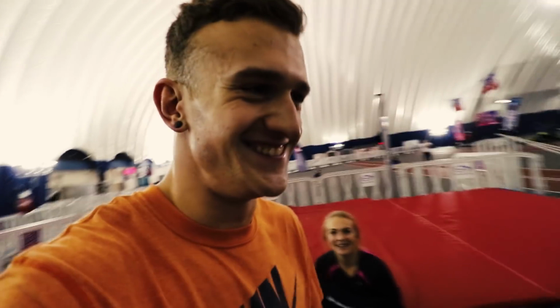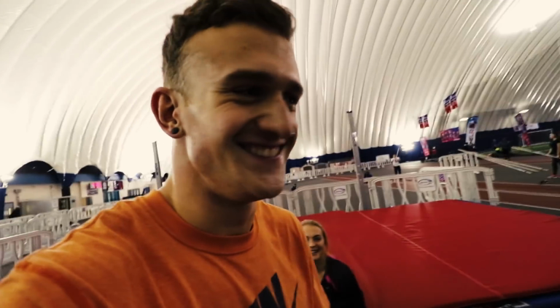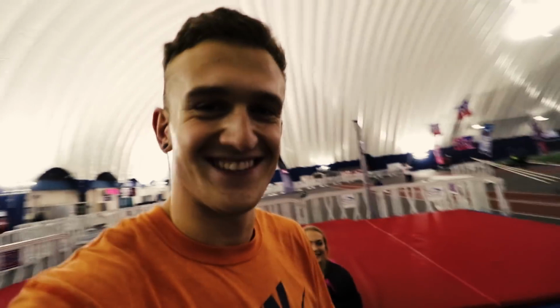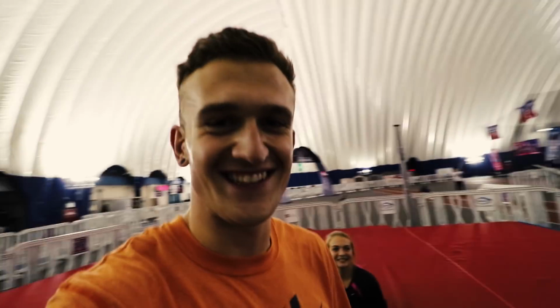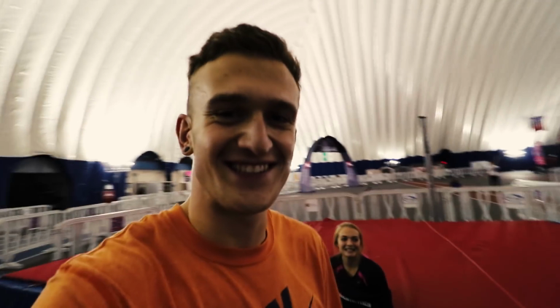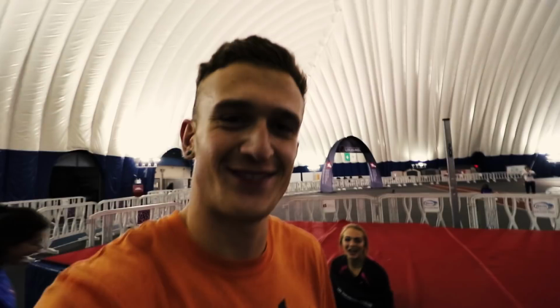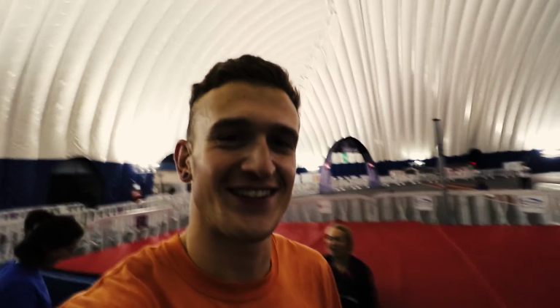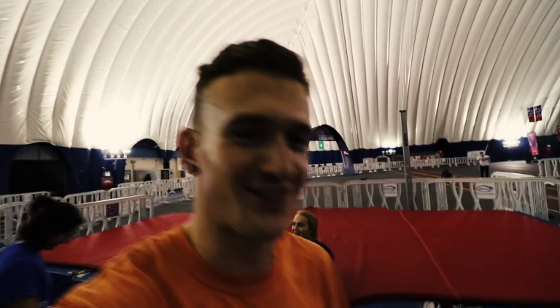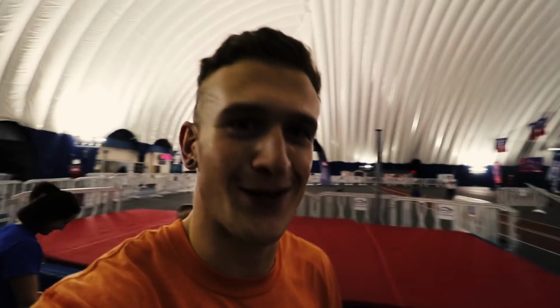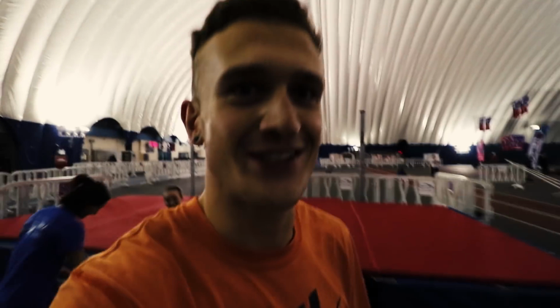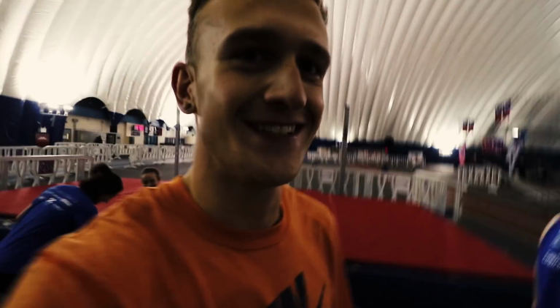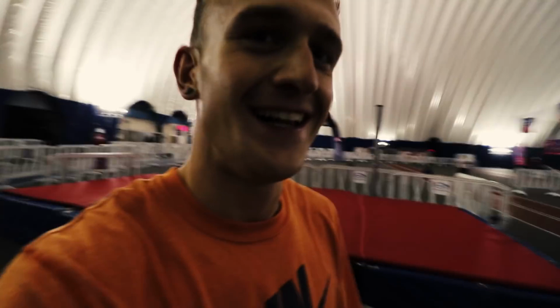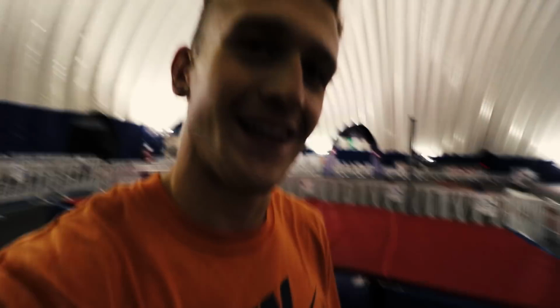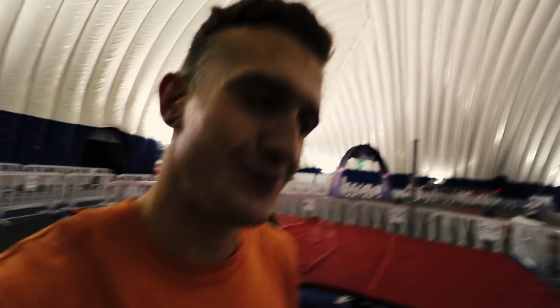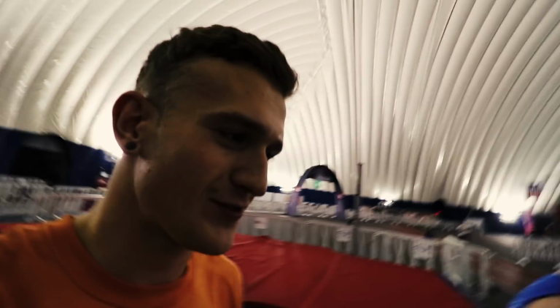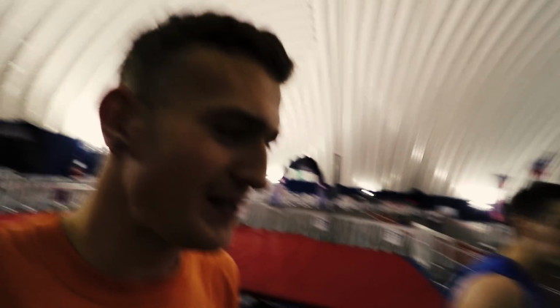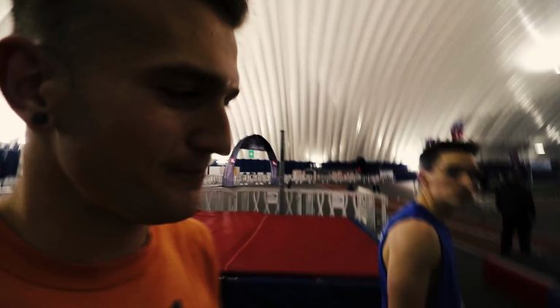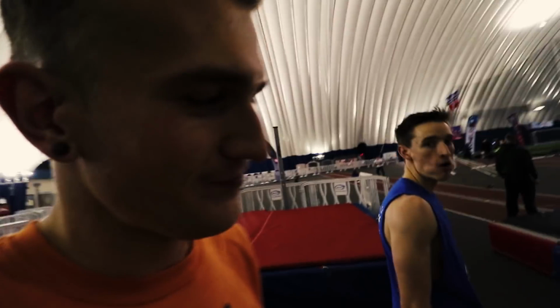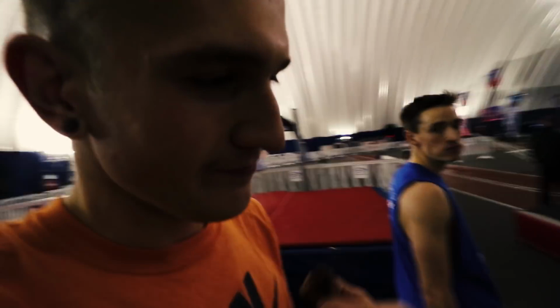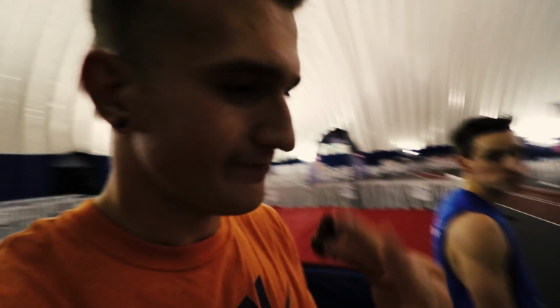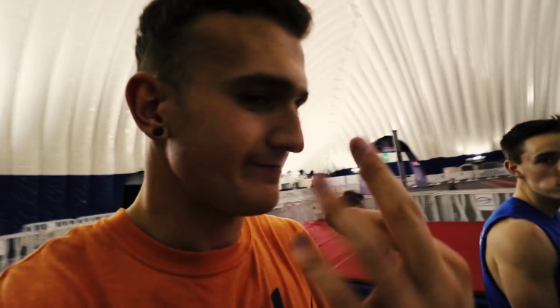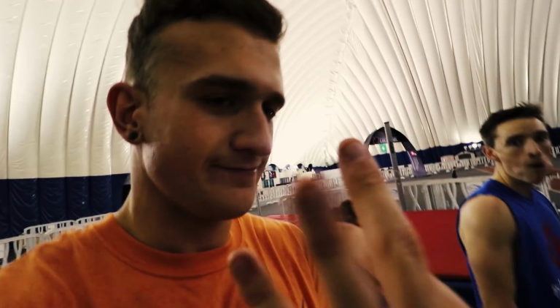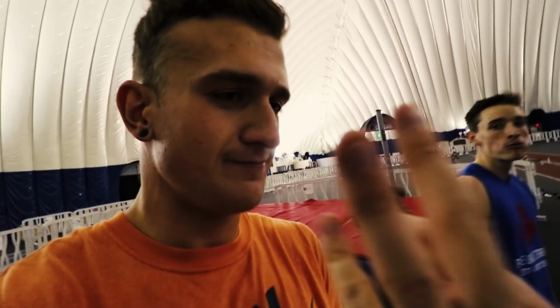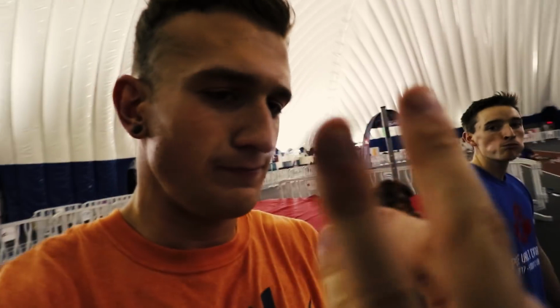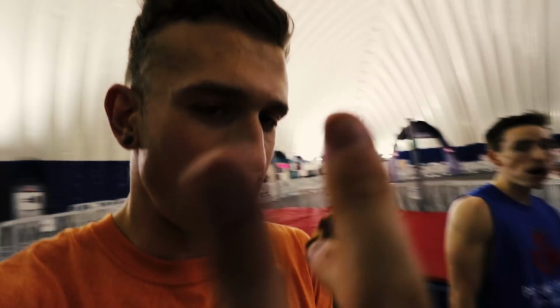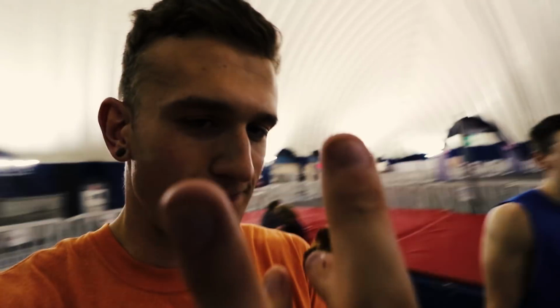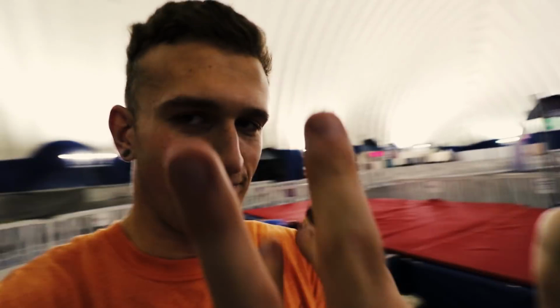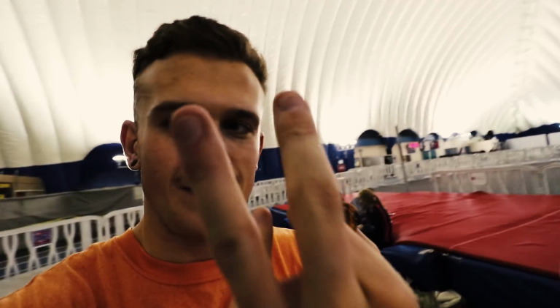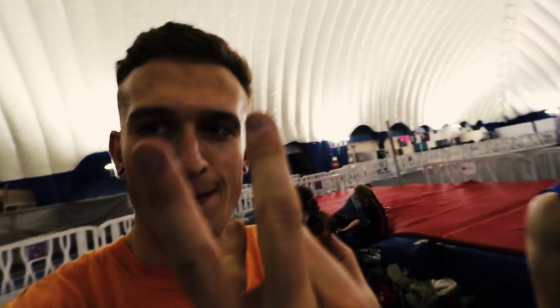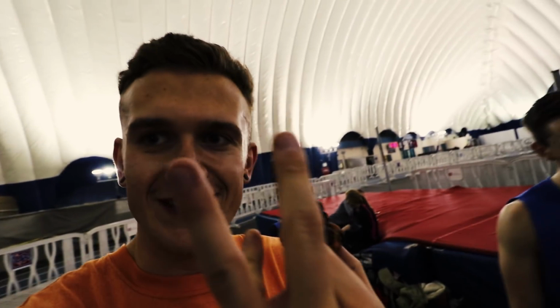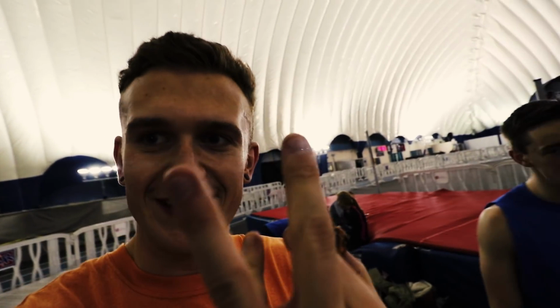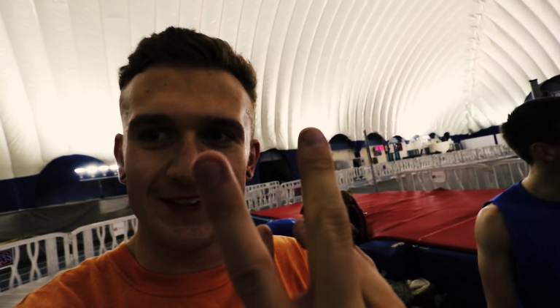I'm really happy for you. Thanks for watching. Like, subscribe. Bye, vloggers. Peace out.